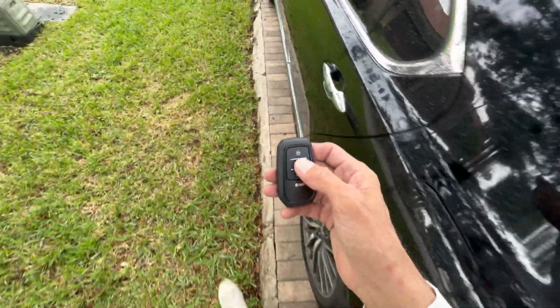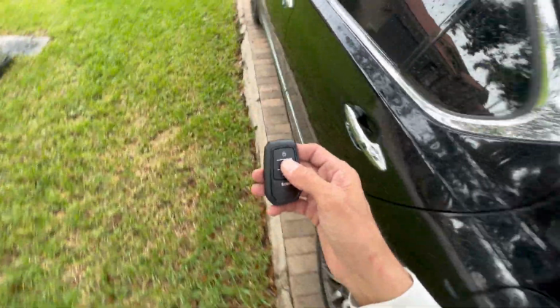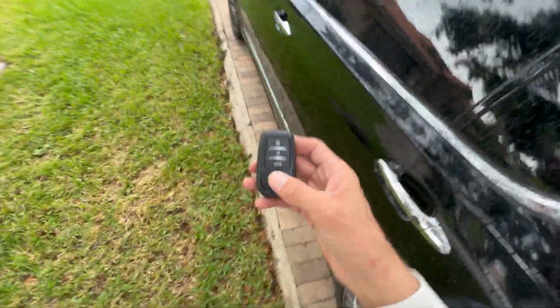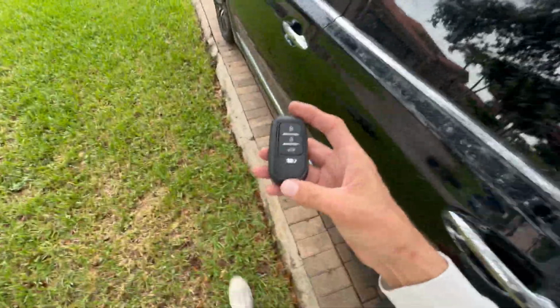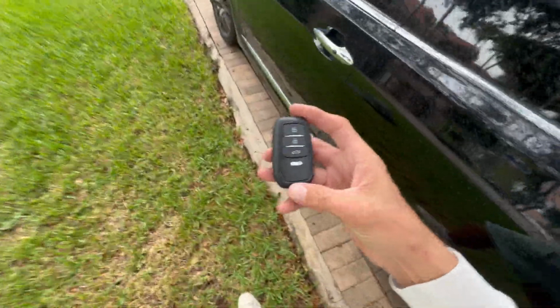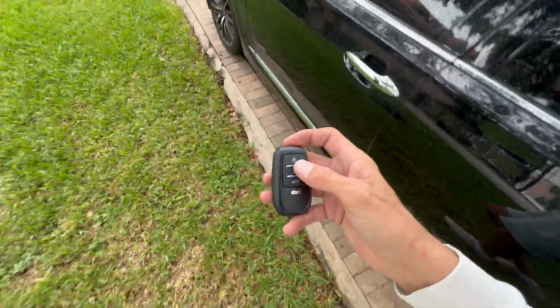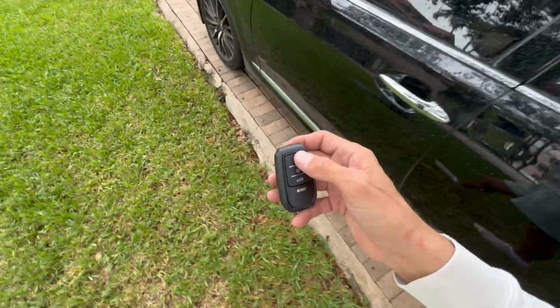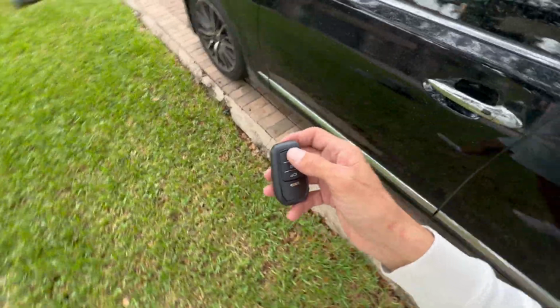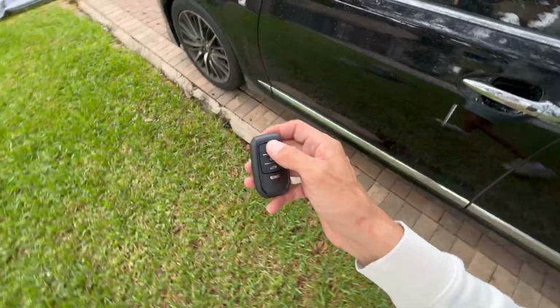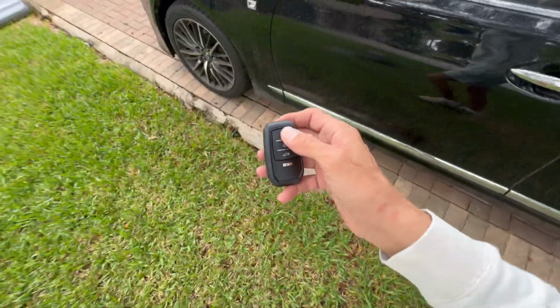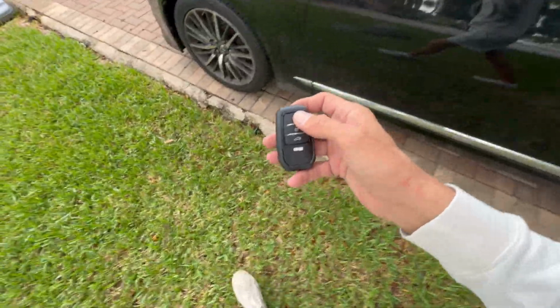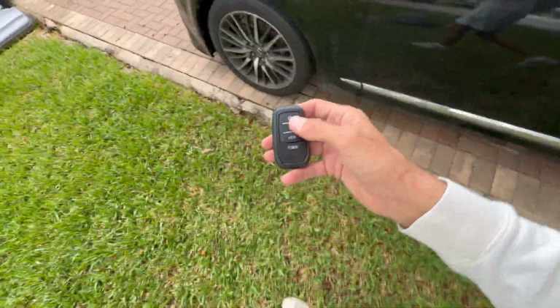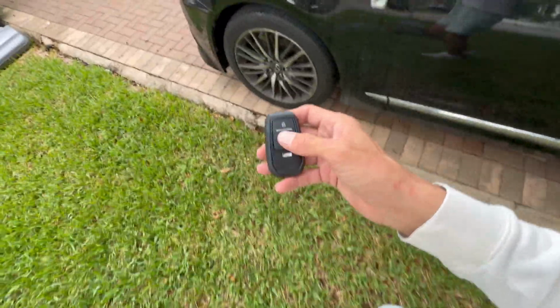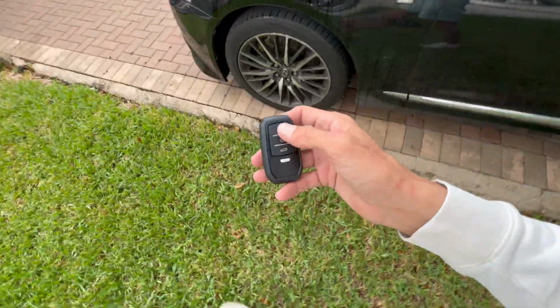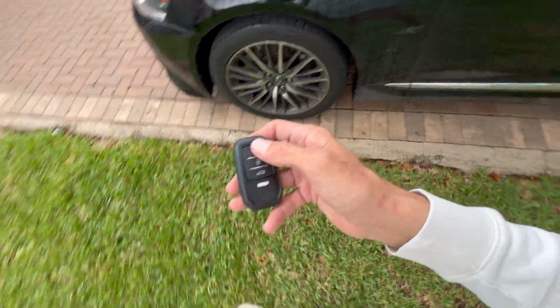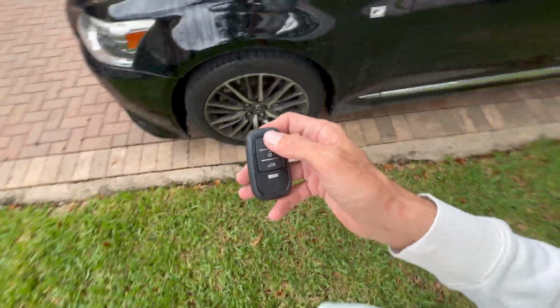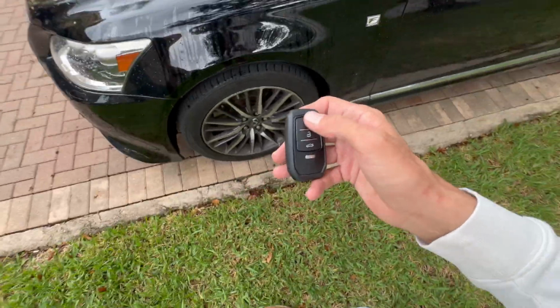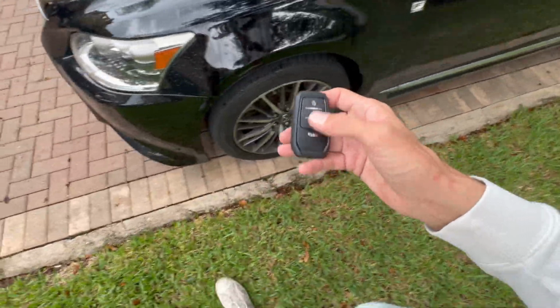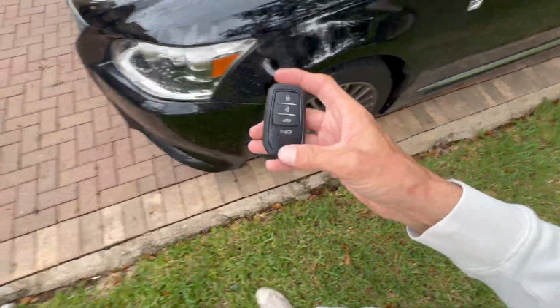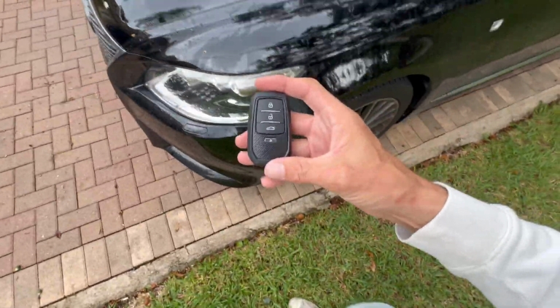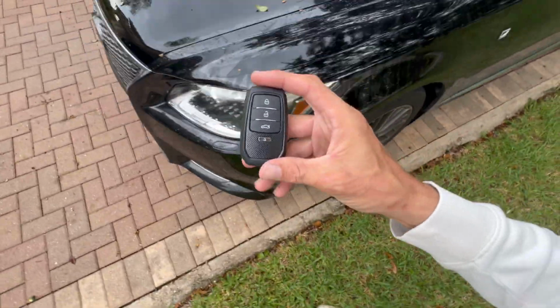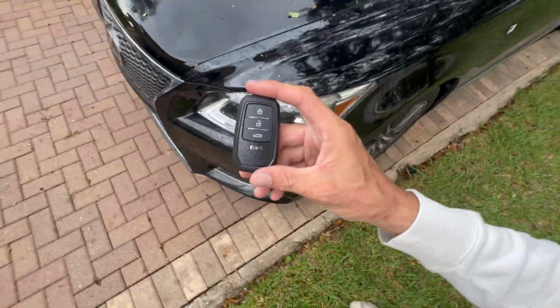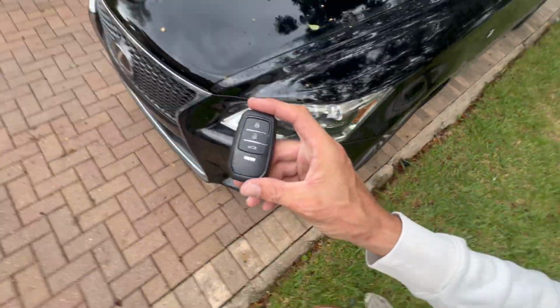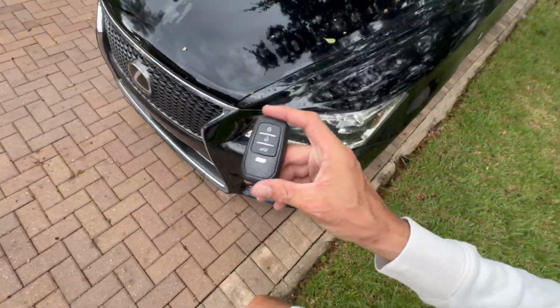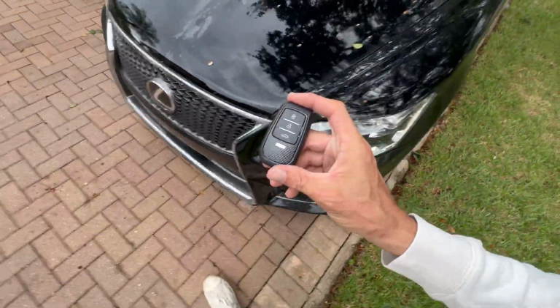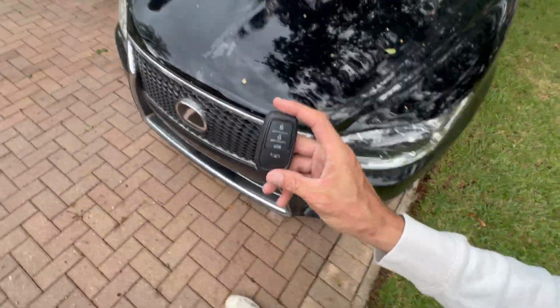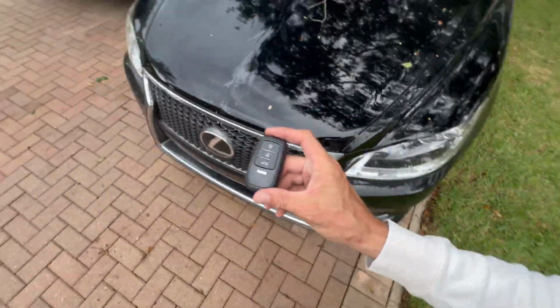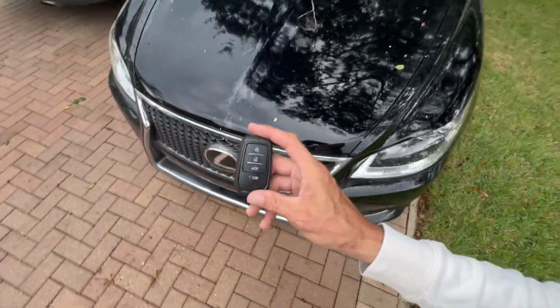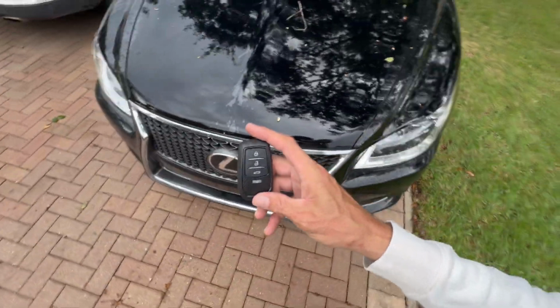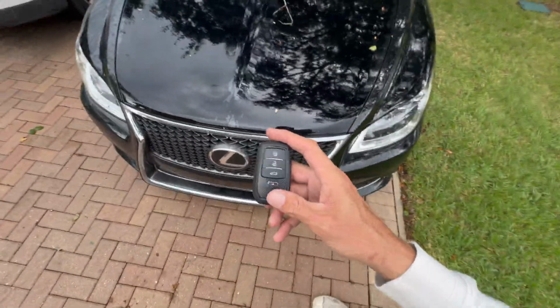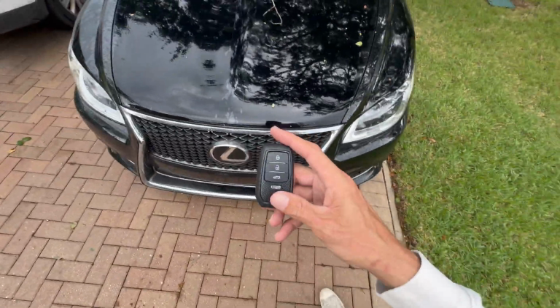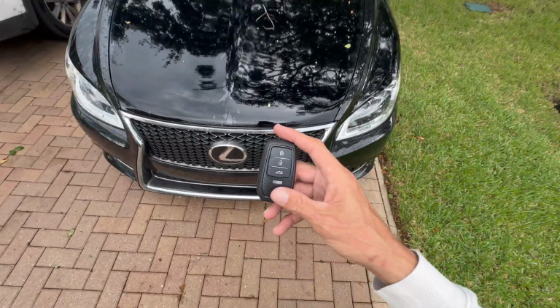So this is how you do the key for those Lexuses. Thank you guys for watching — we will see you on the next vehicle.